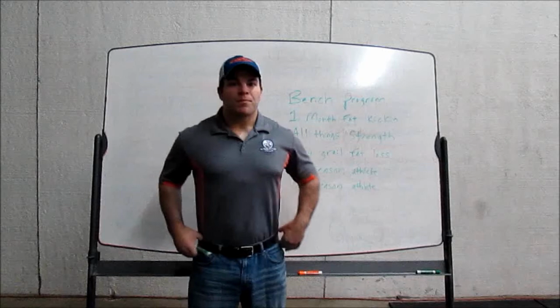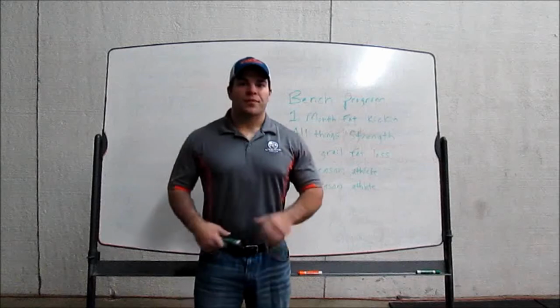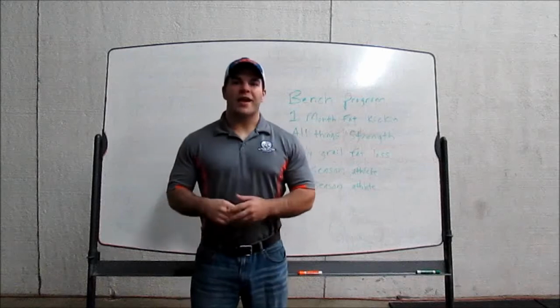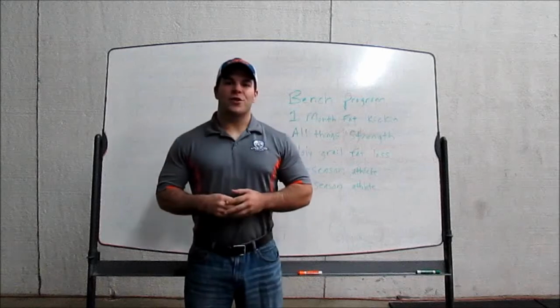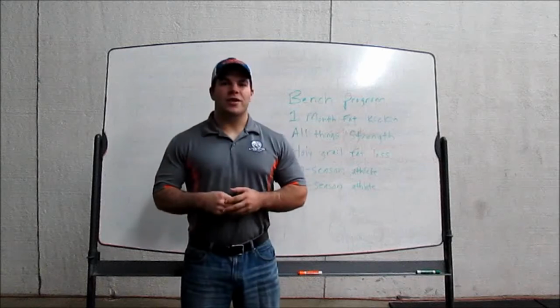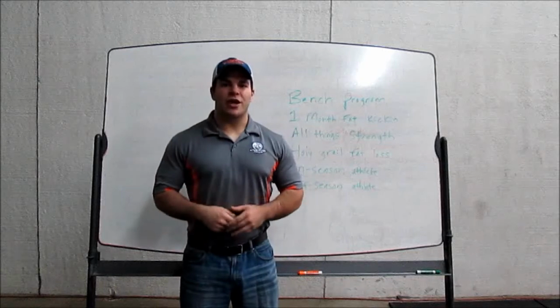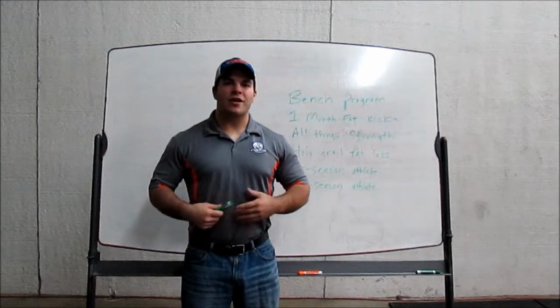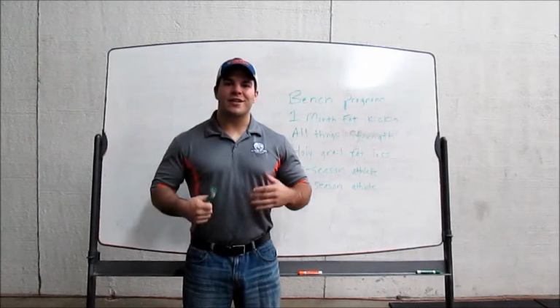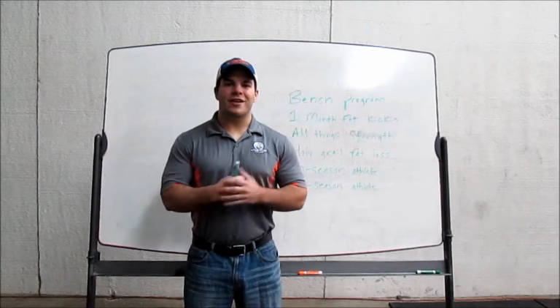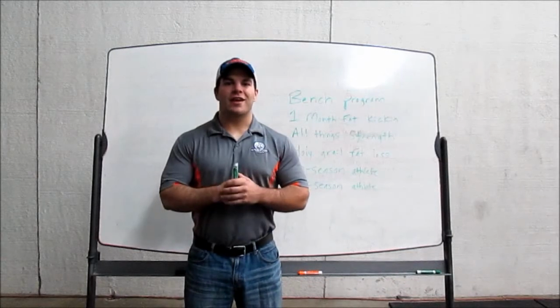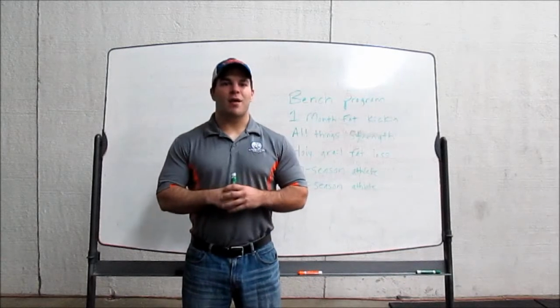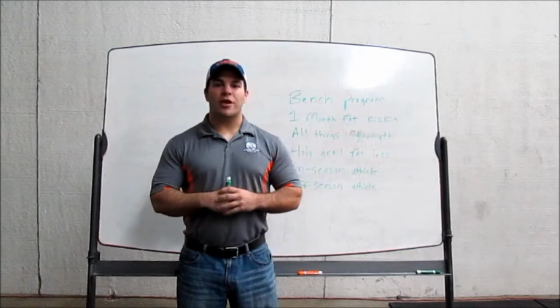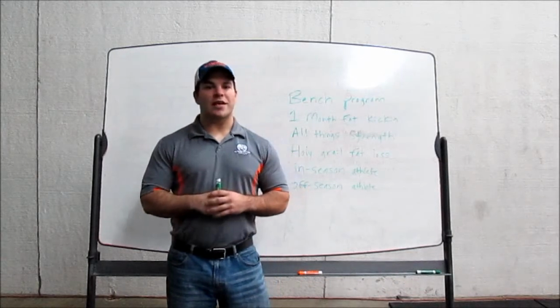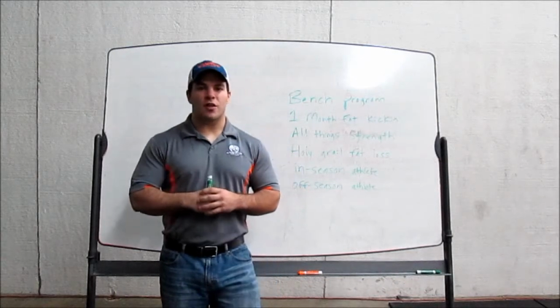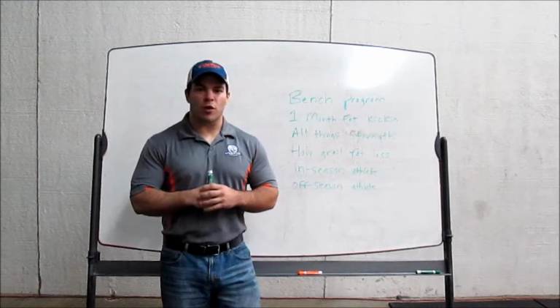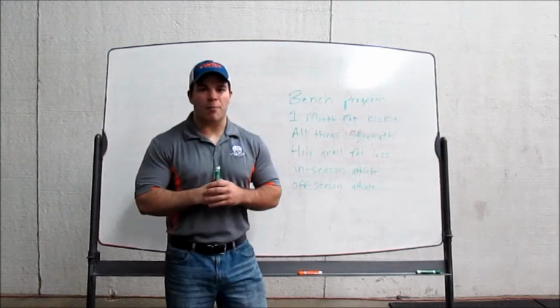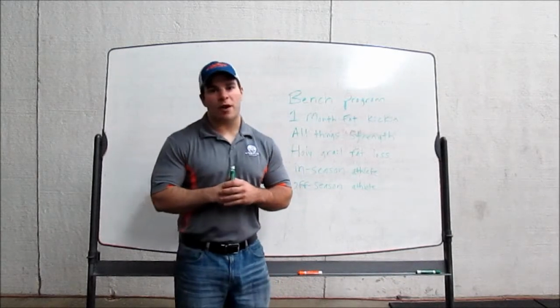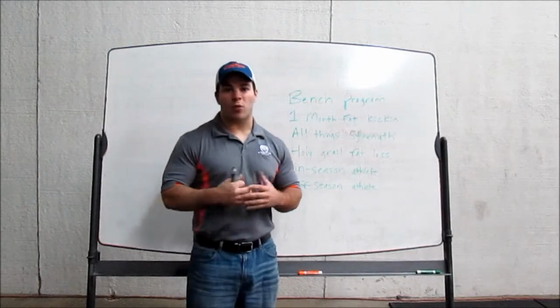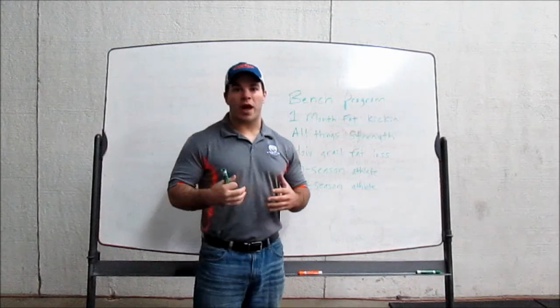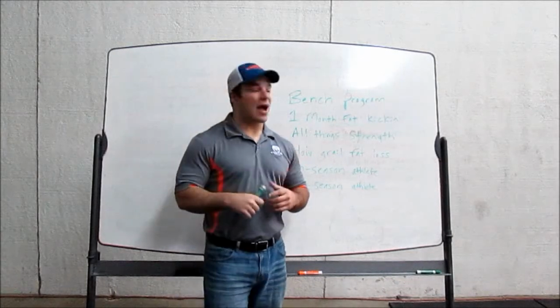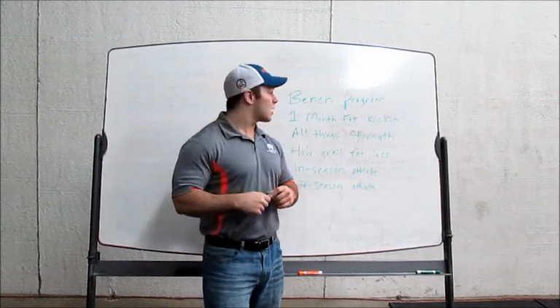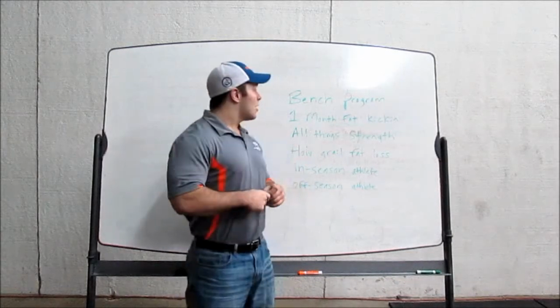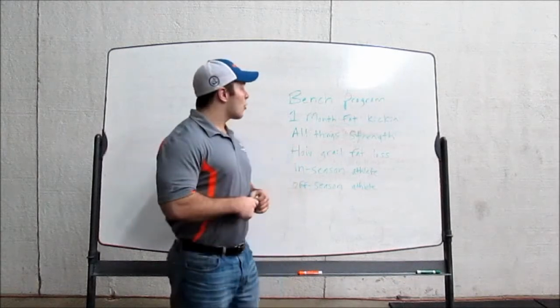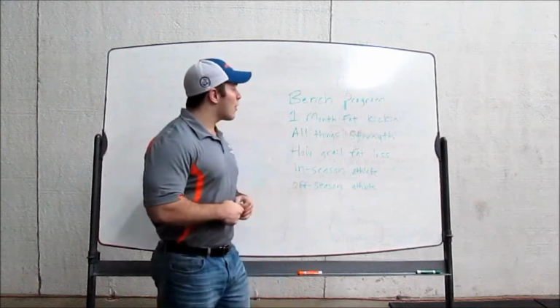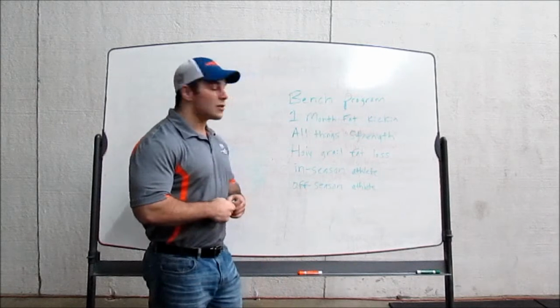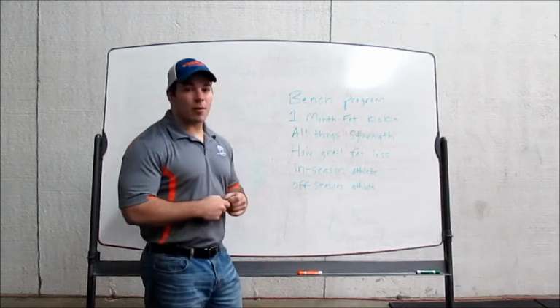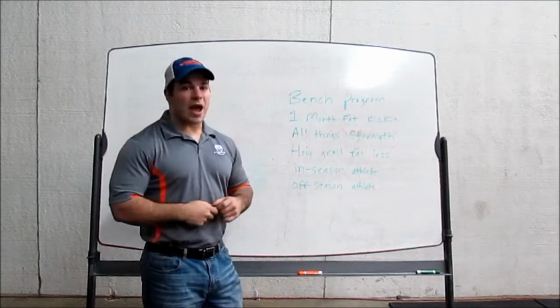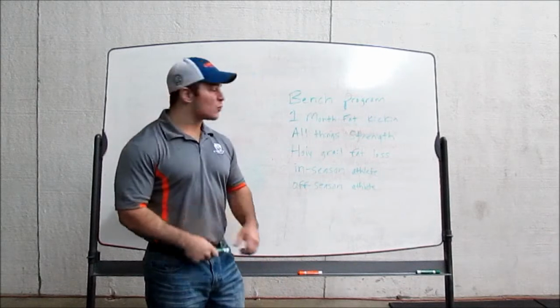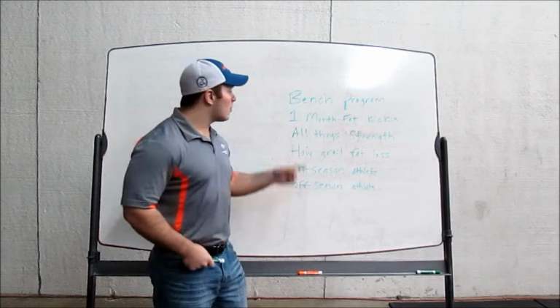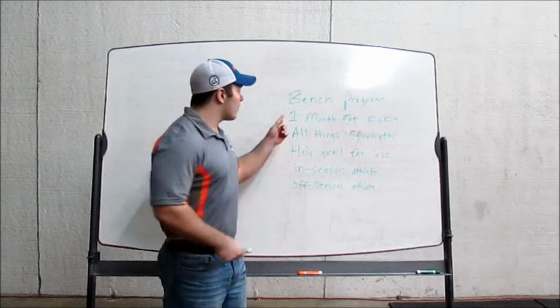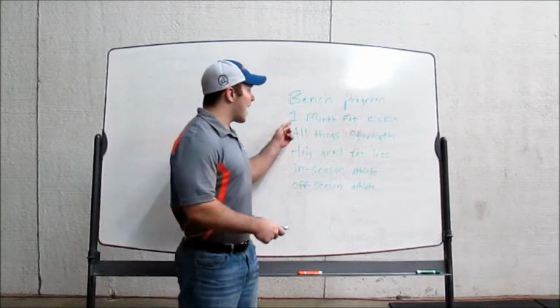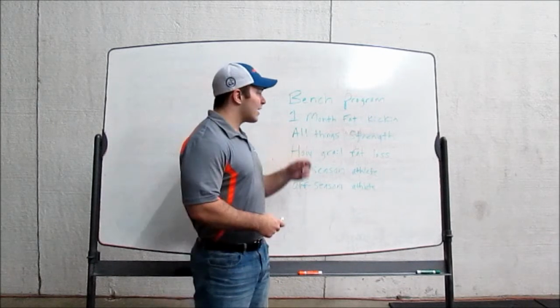How are you guys doing? It is Jared Ennerton here today bringing you guys another workout program from Workout Box. The program I want to talk about now is One Month of Fat Kicking.